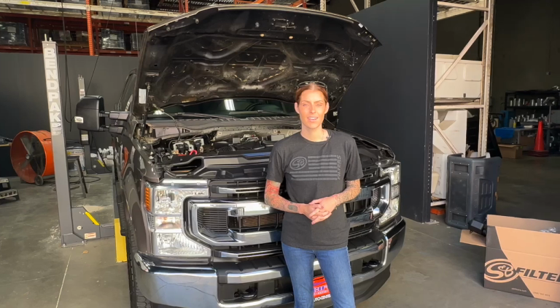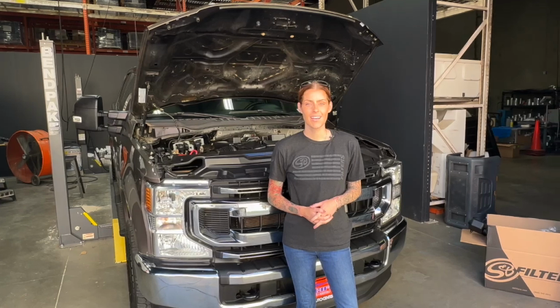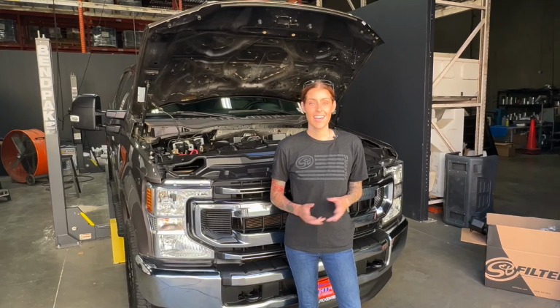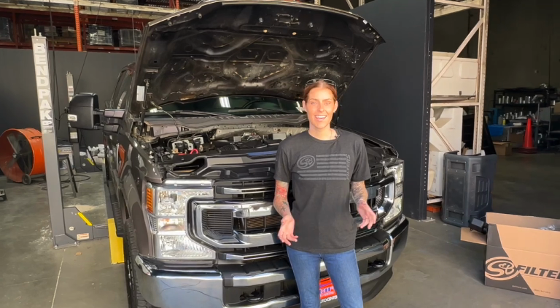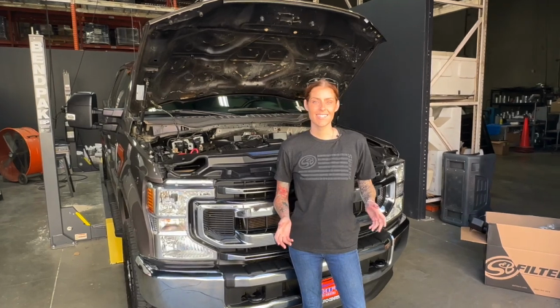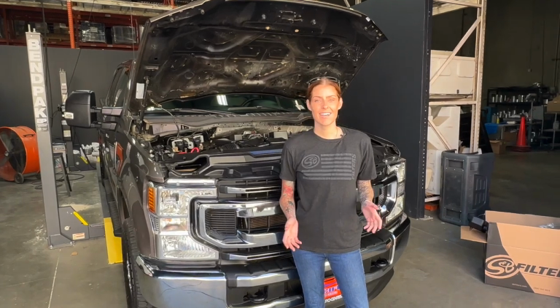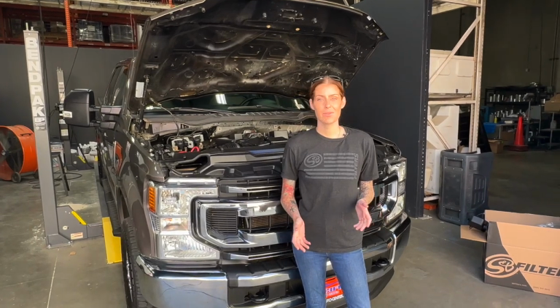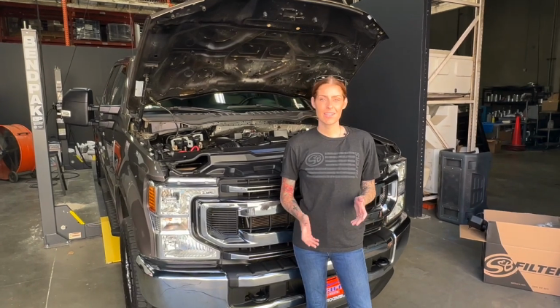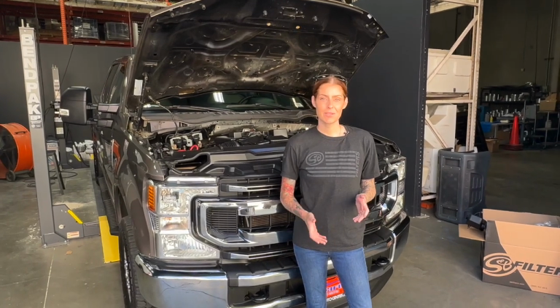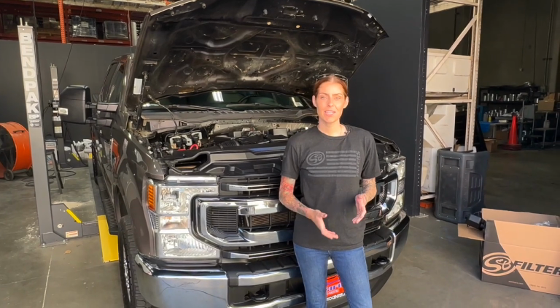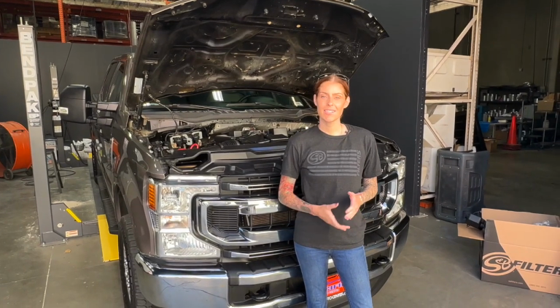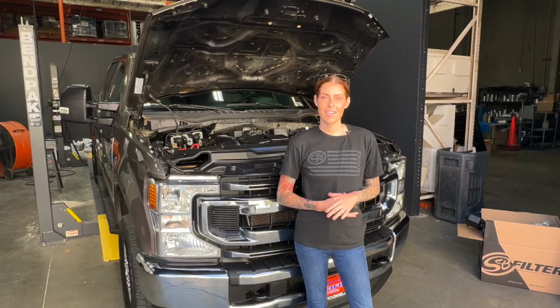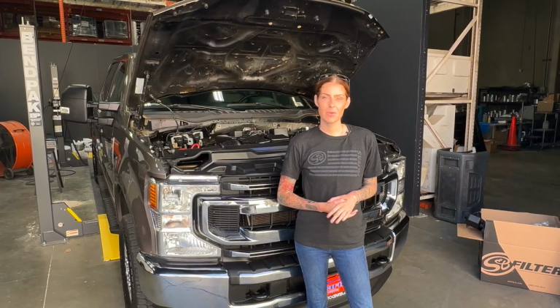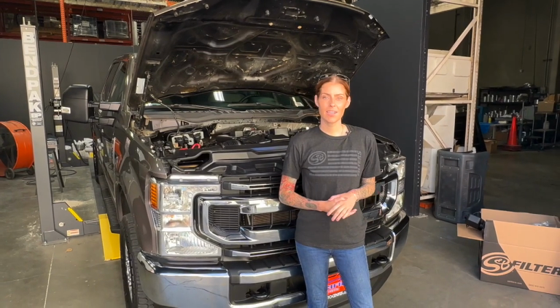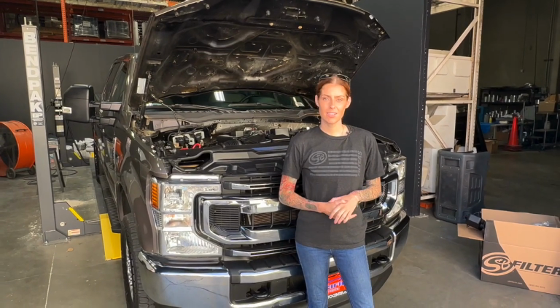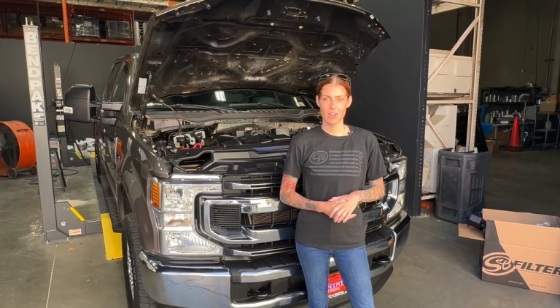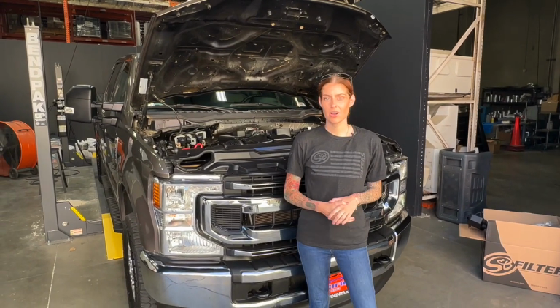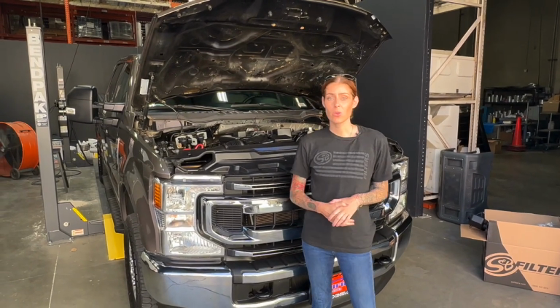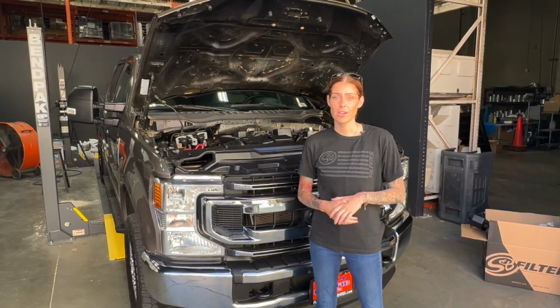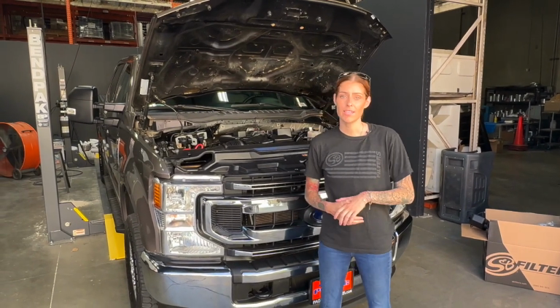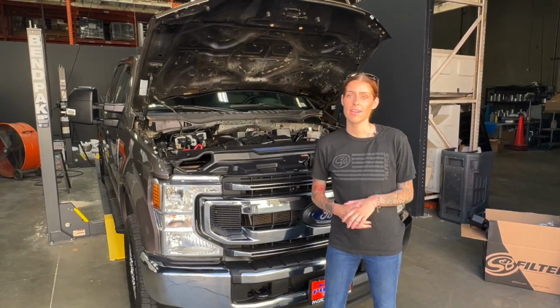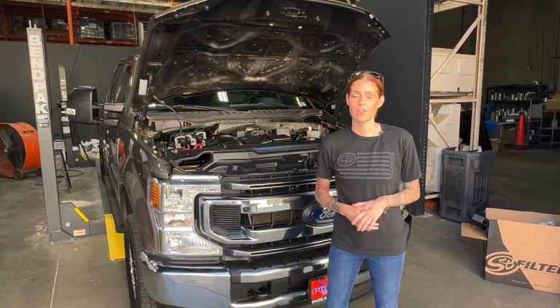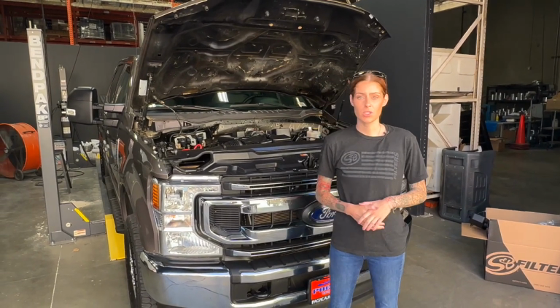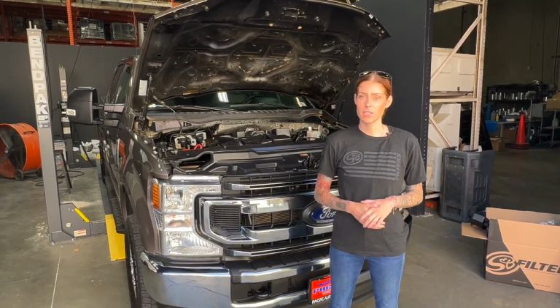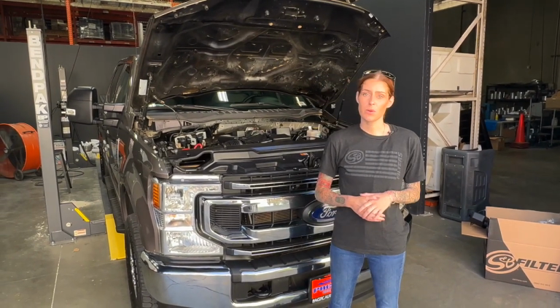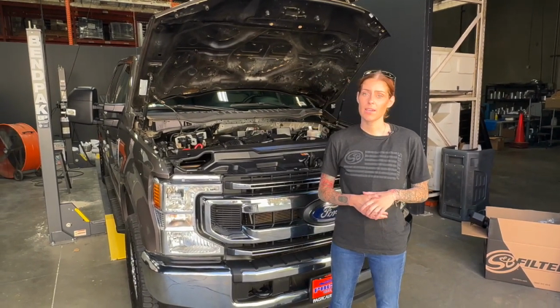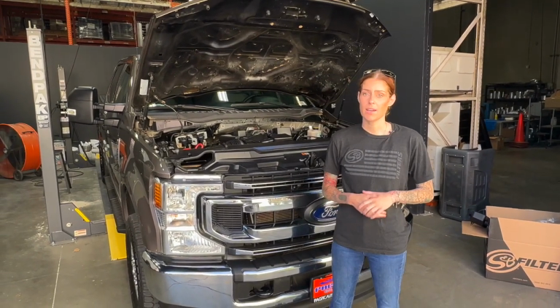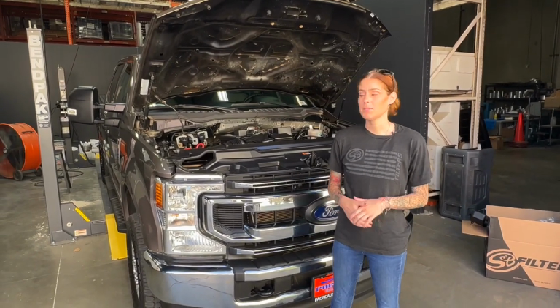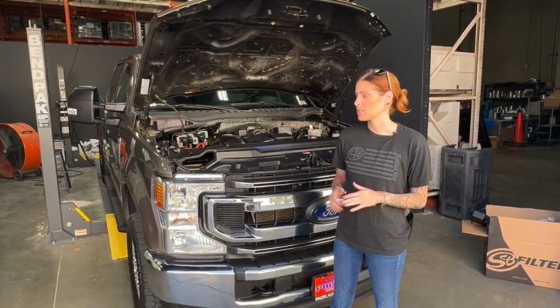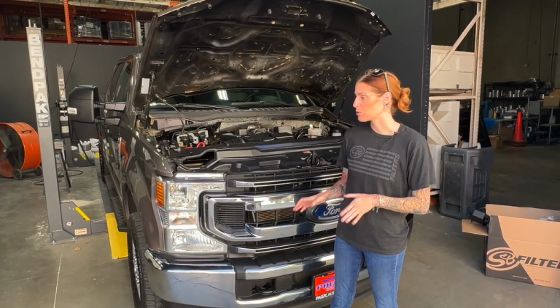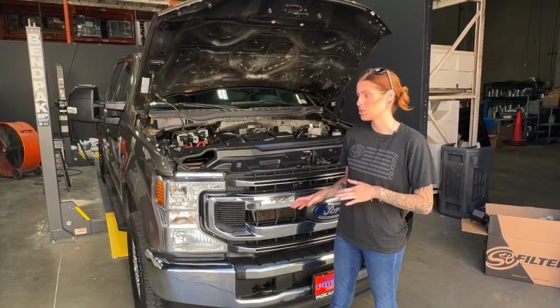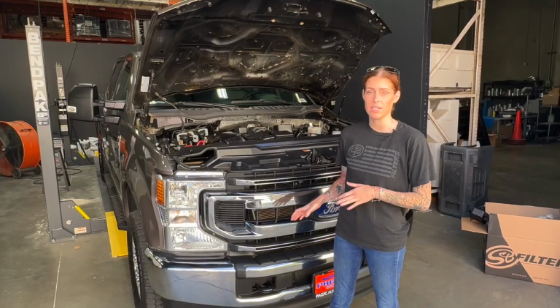Hey guys, it's Katie with S&B, and today we're going to install our cold air intake on the 2020 and up 6.2 liter.